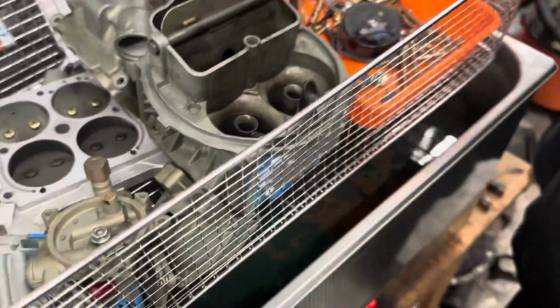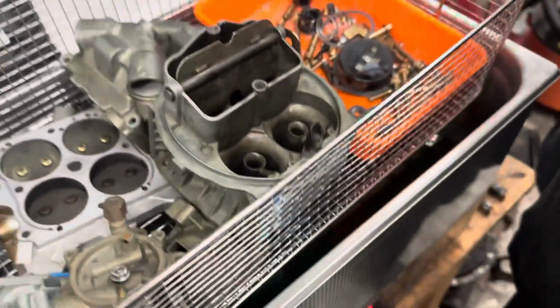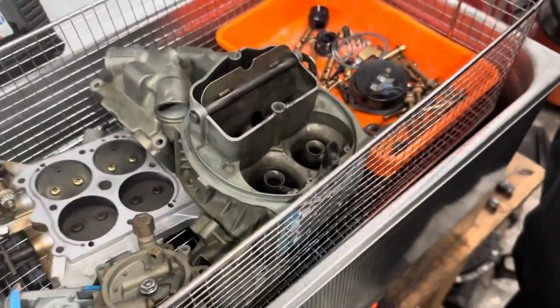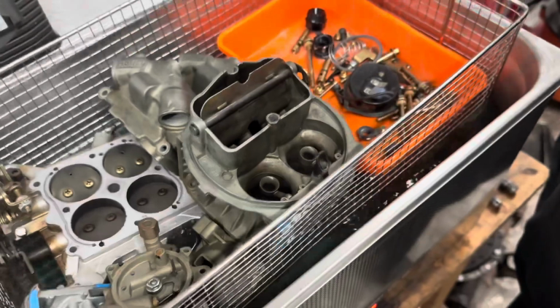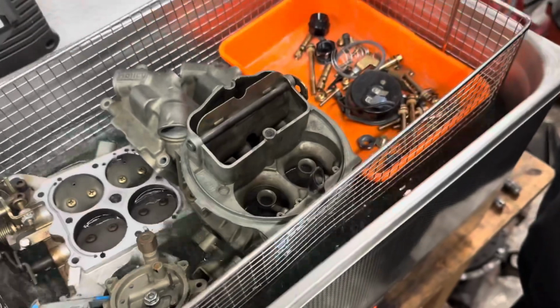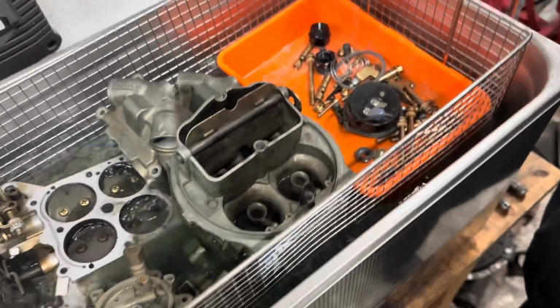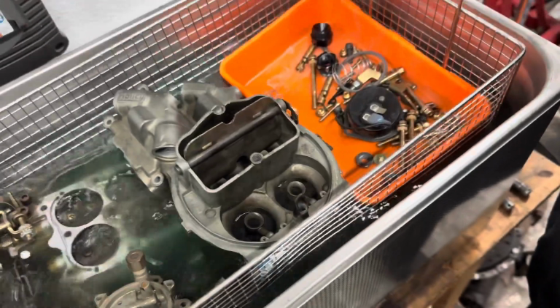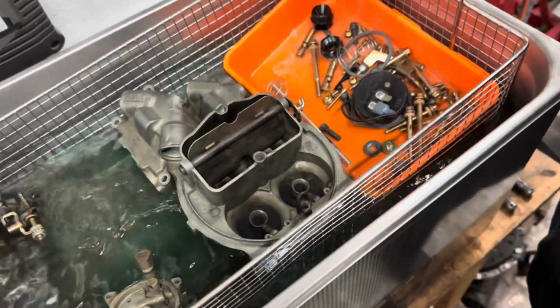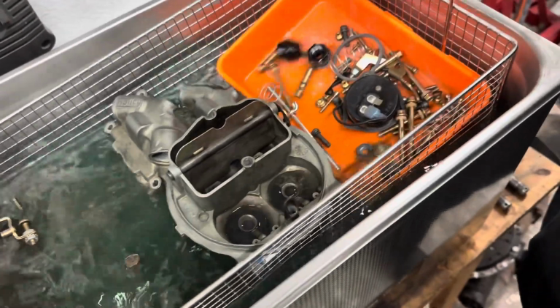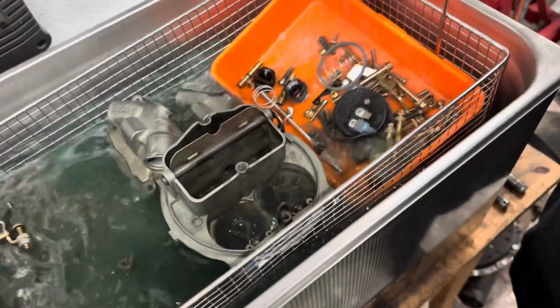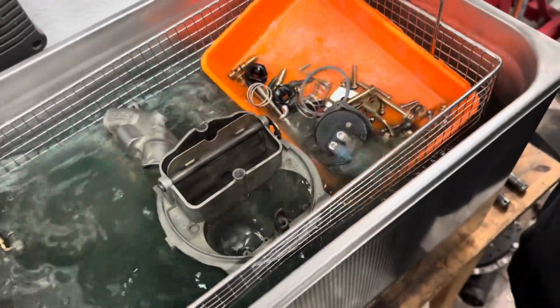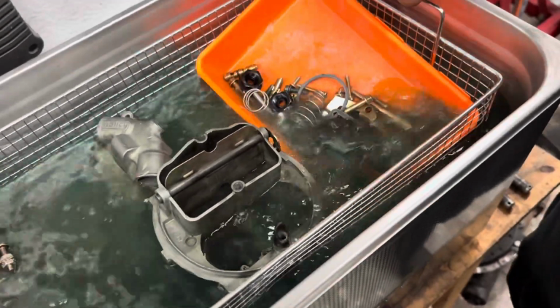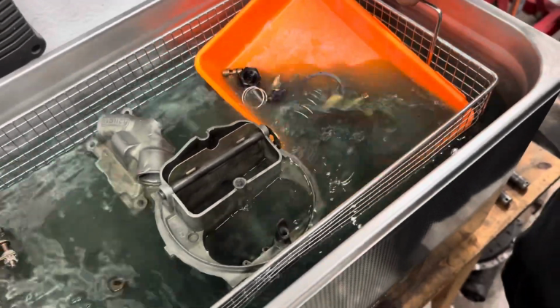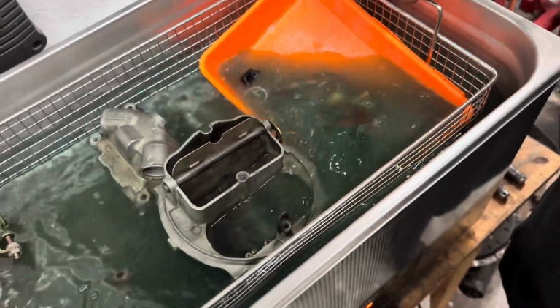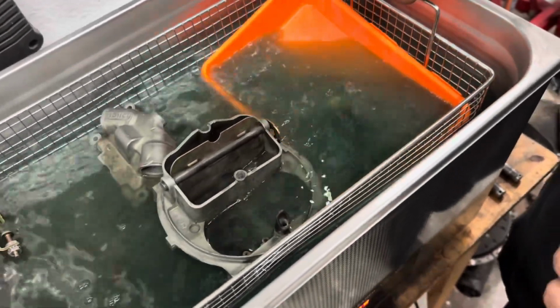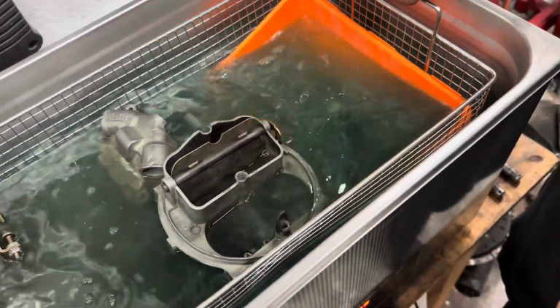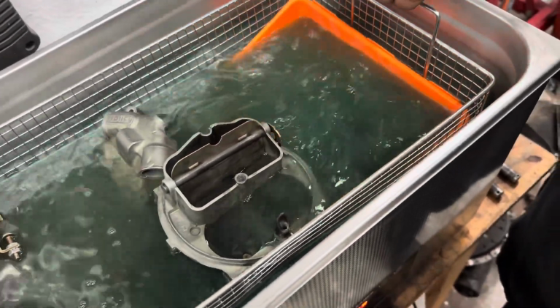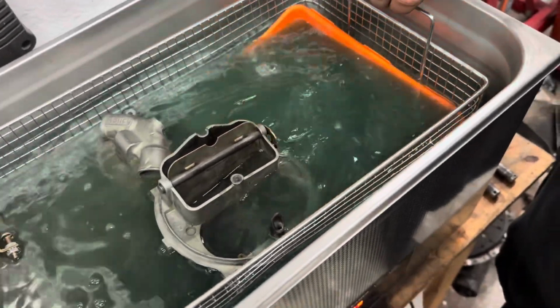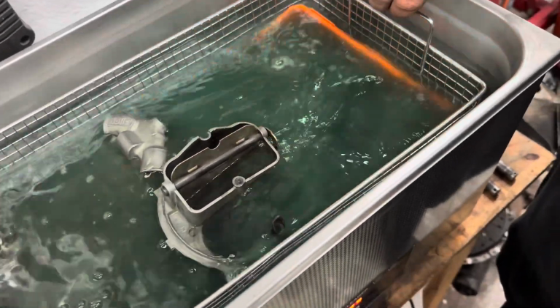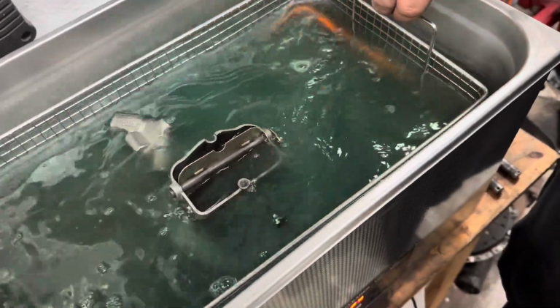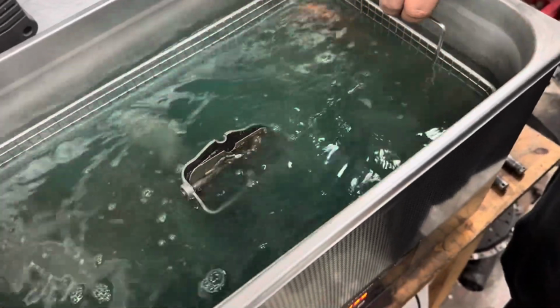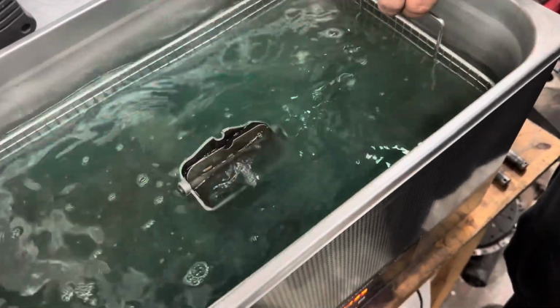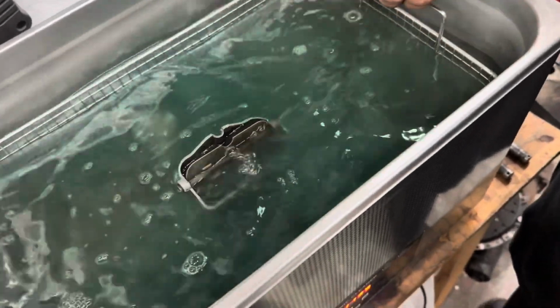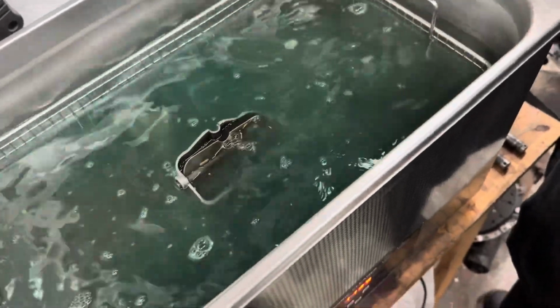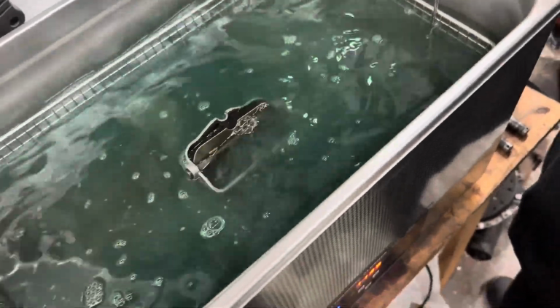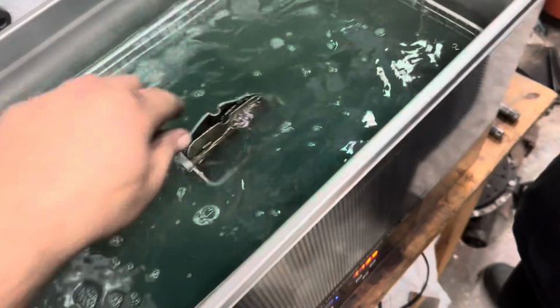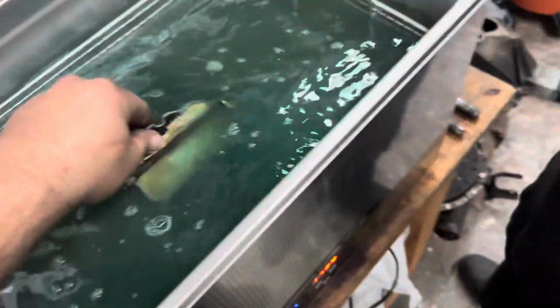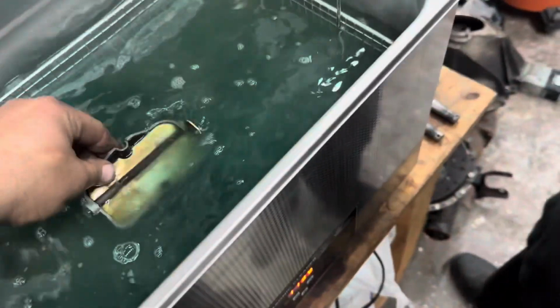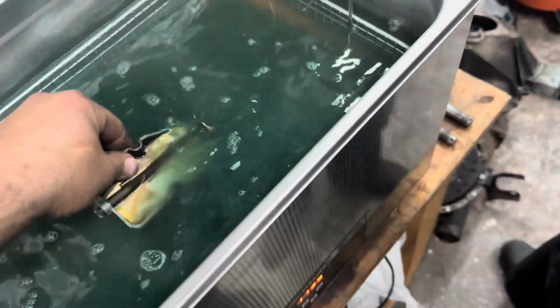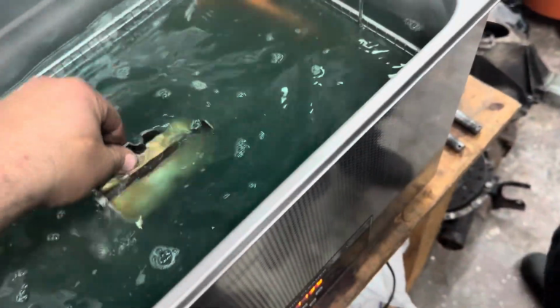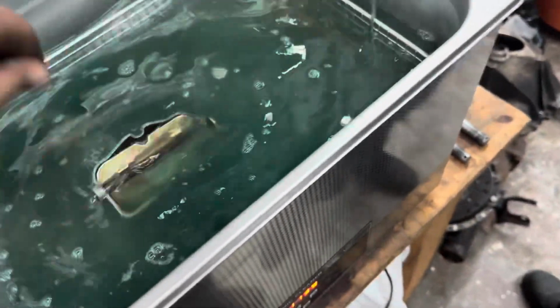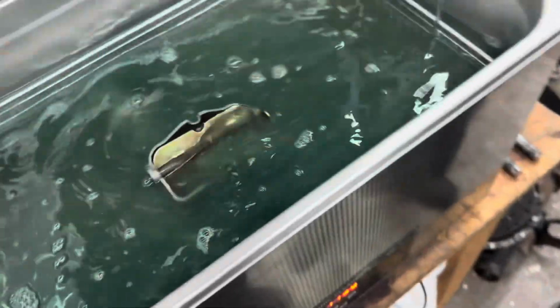Who wants a bath? Baby wants a bath! There we go — bath time for baby.